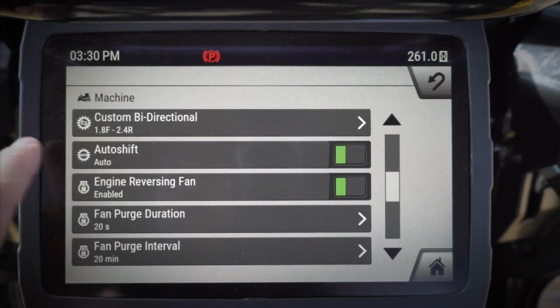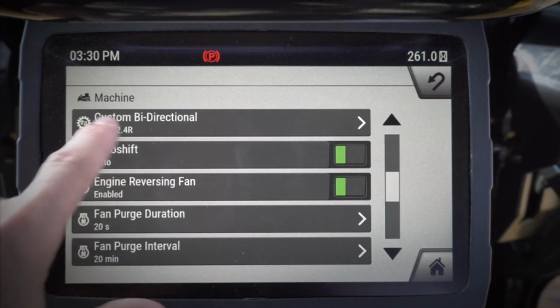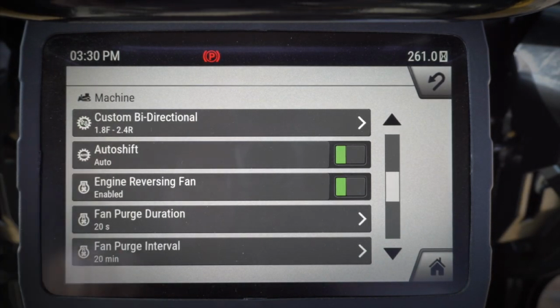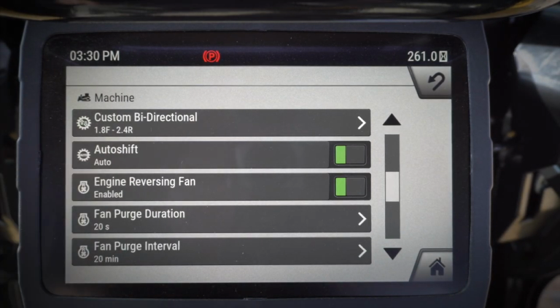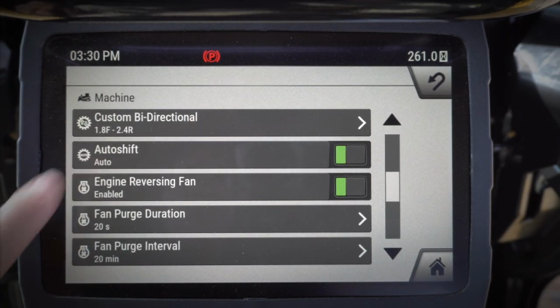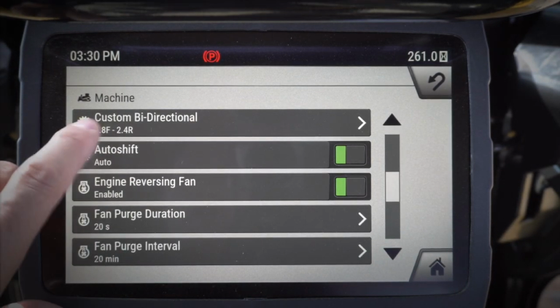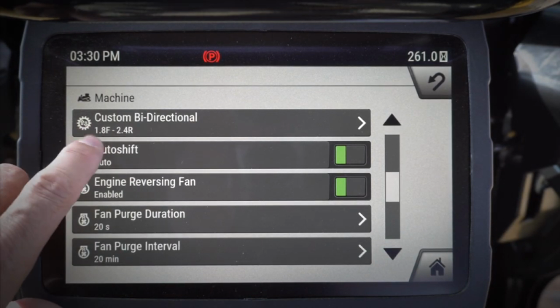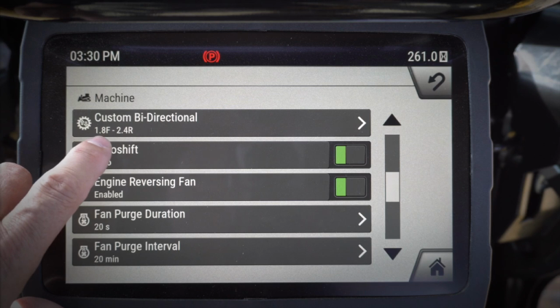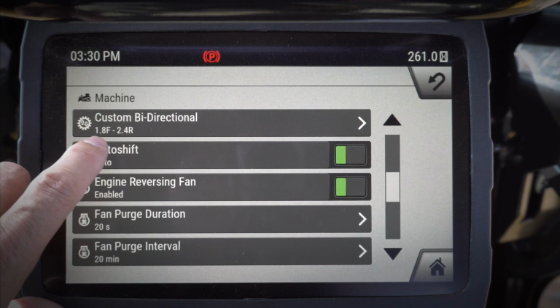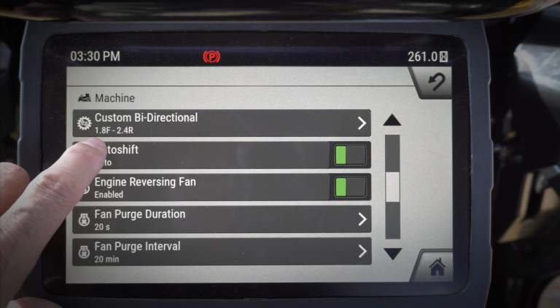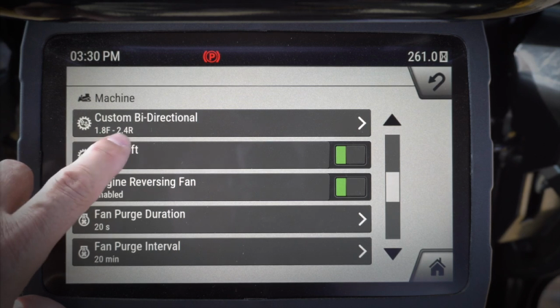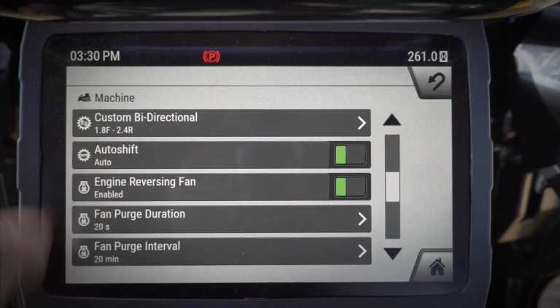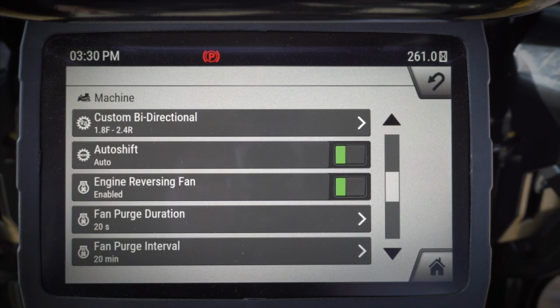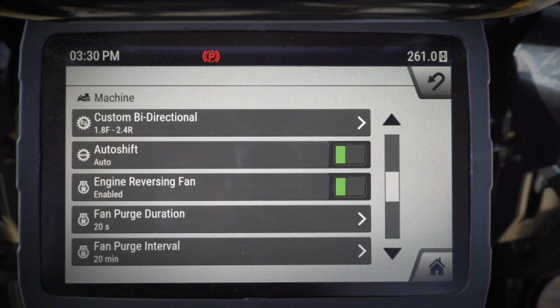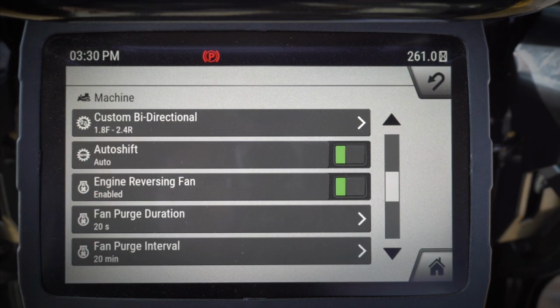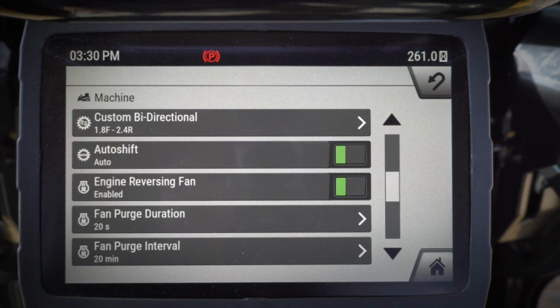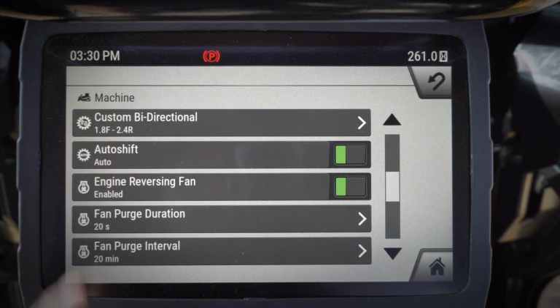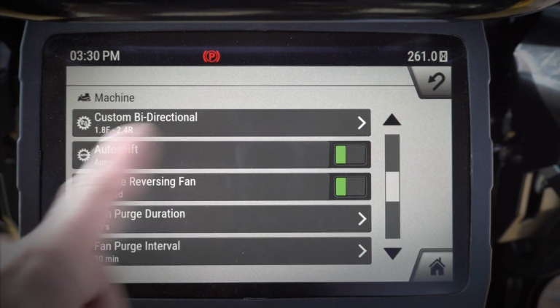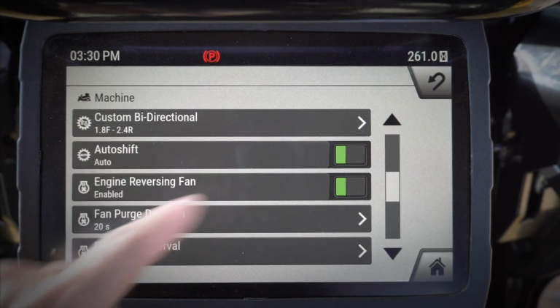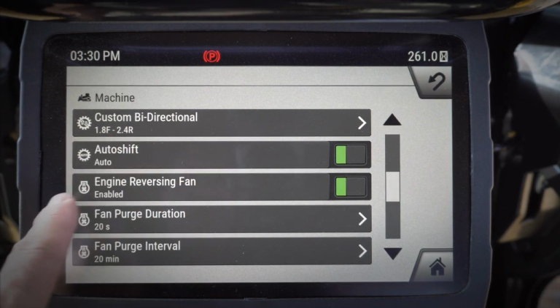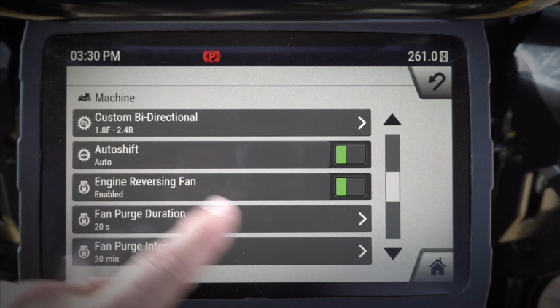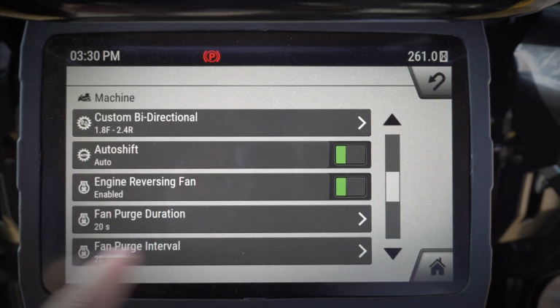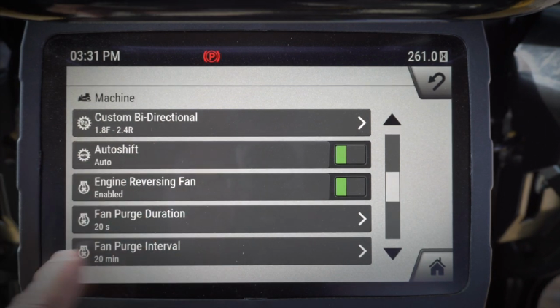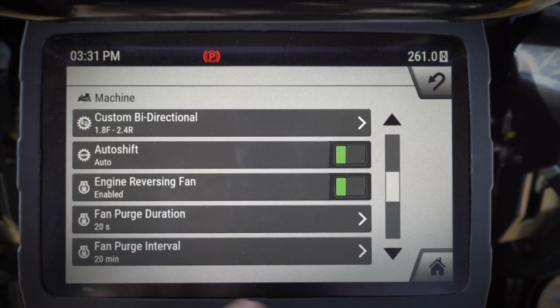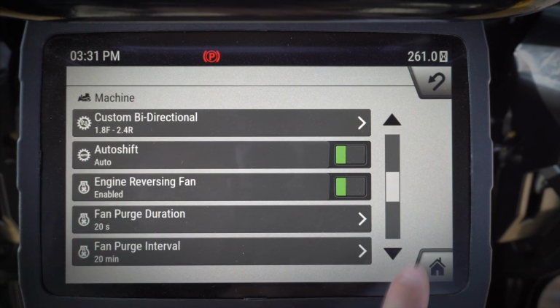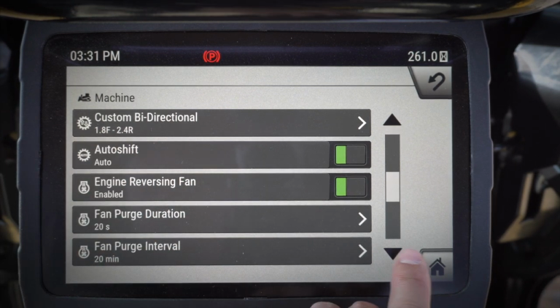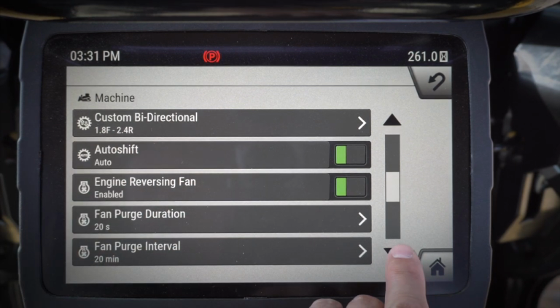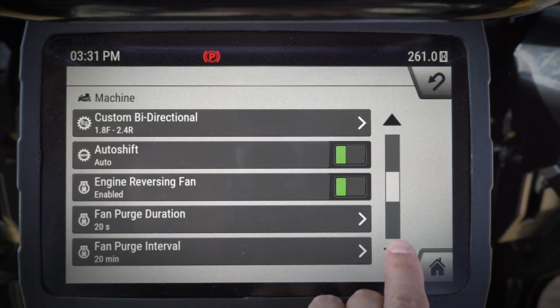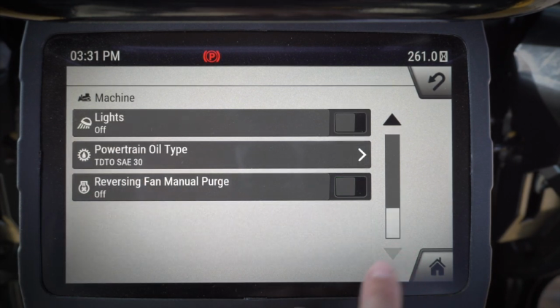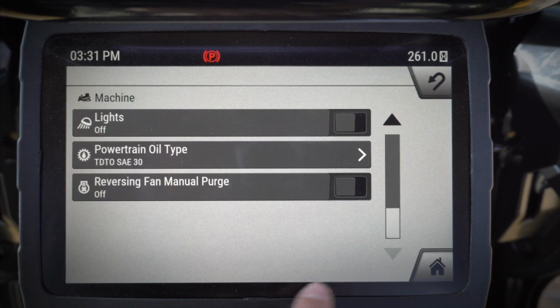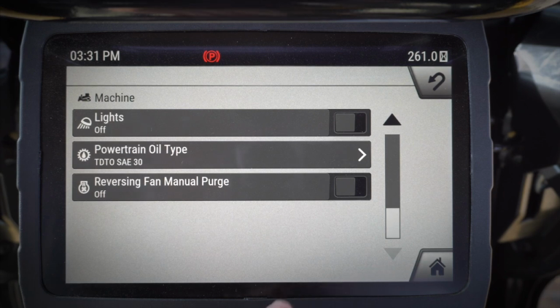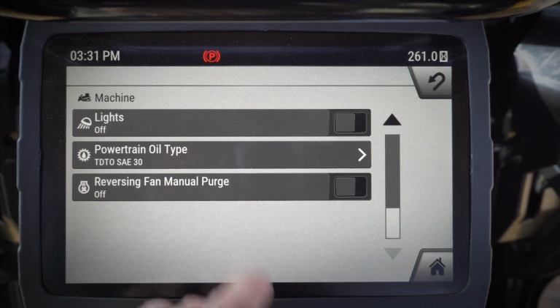My custom bi-directional — I like to finish grade at 1.8 with 2.4 reverse. I want my auto shift on, fan duration — all of that is good.